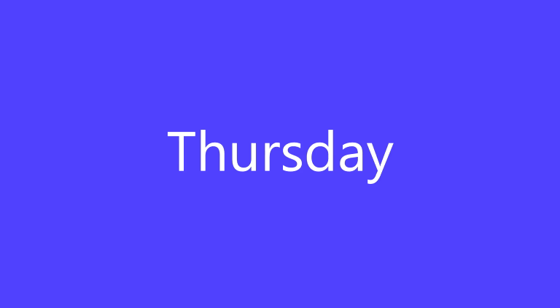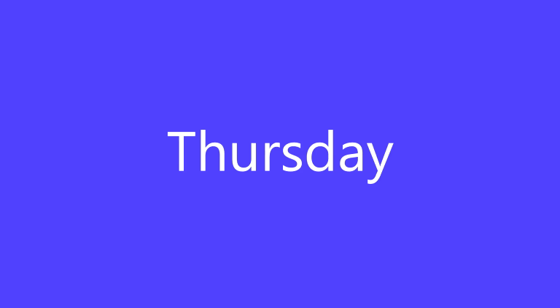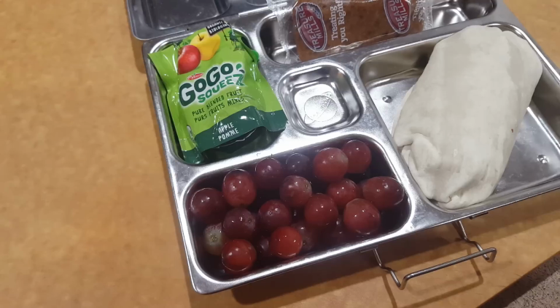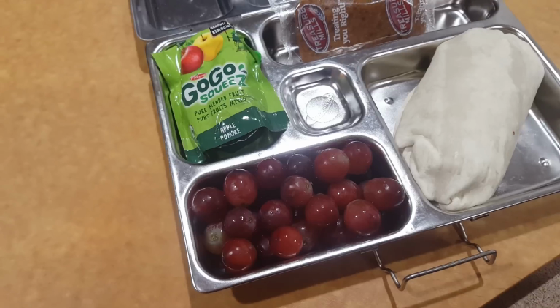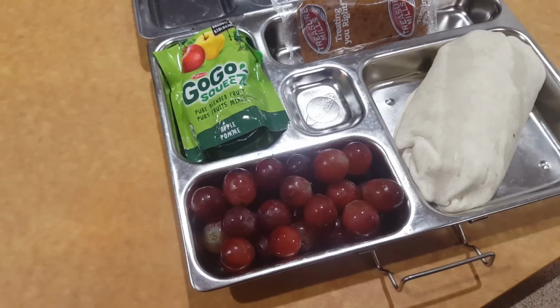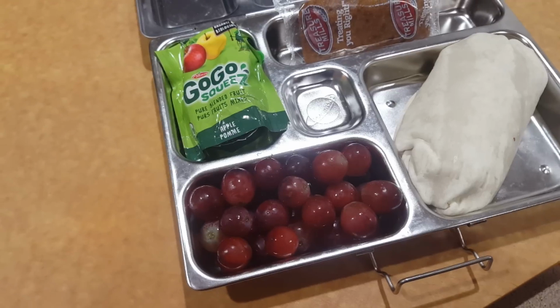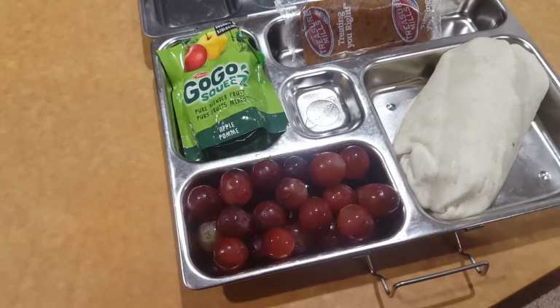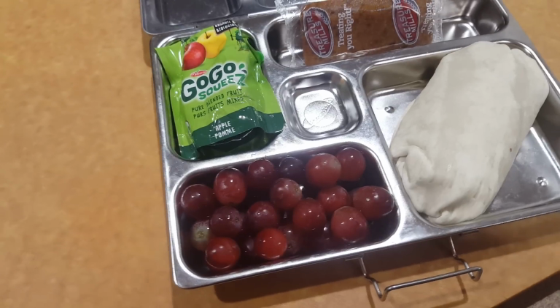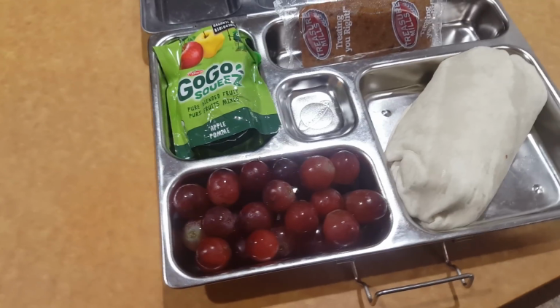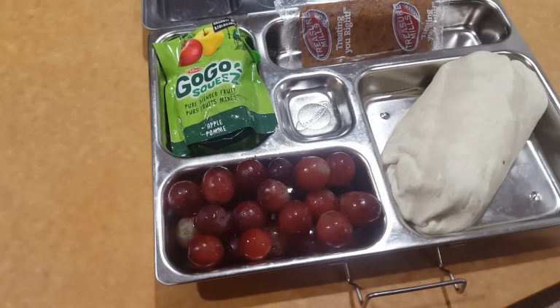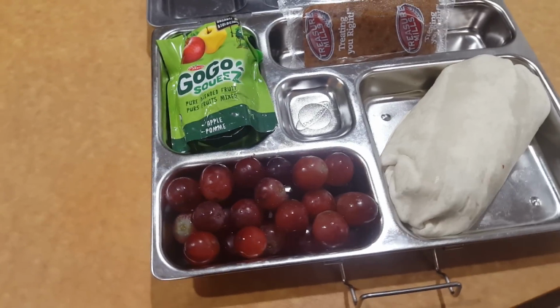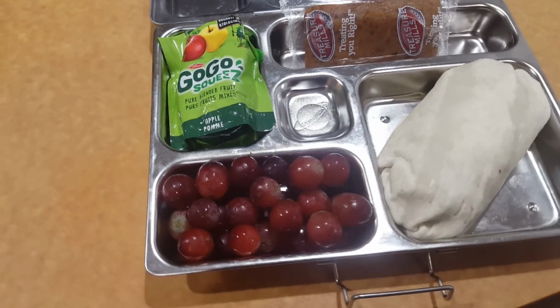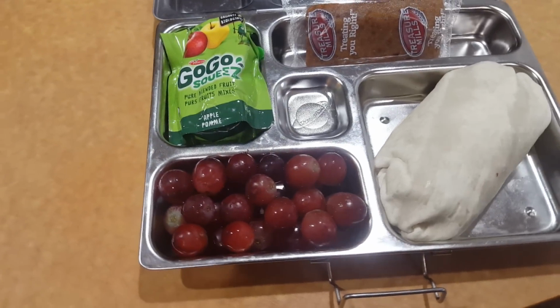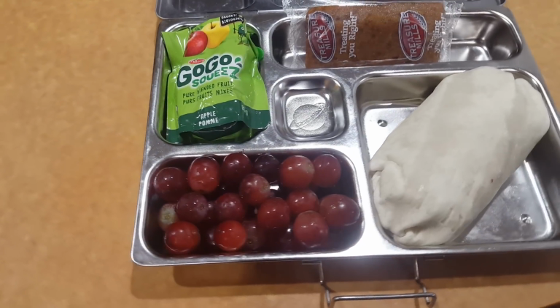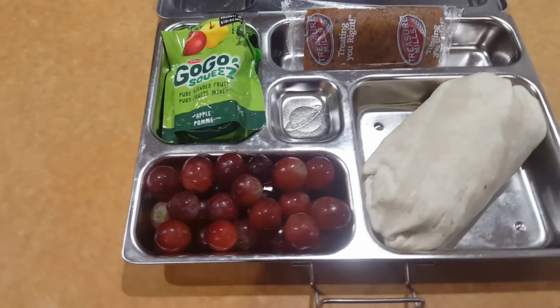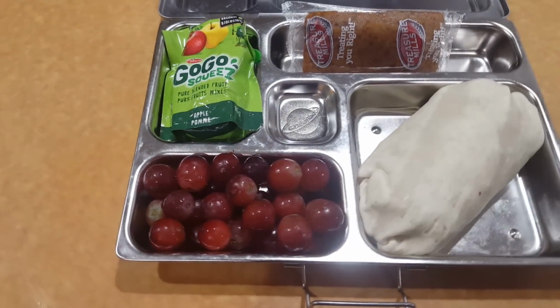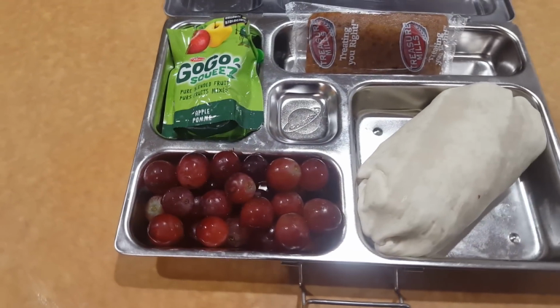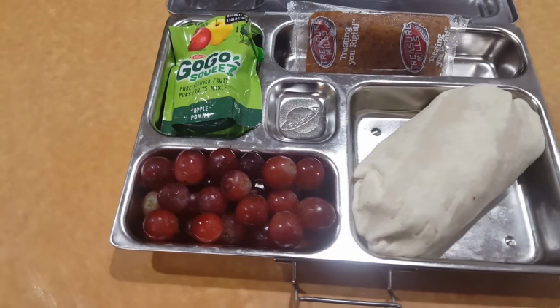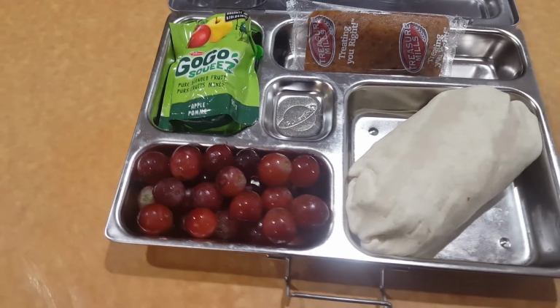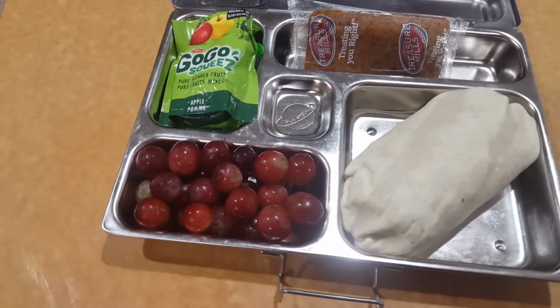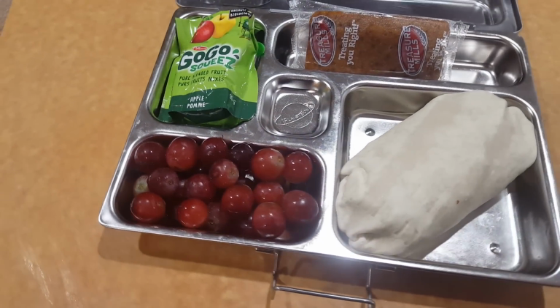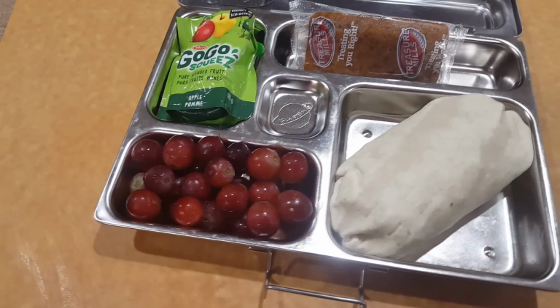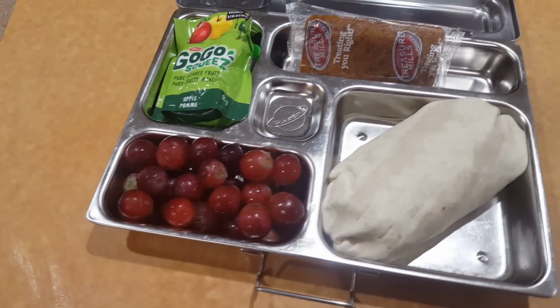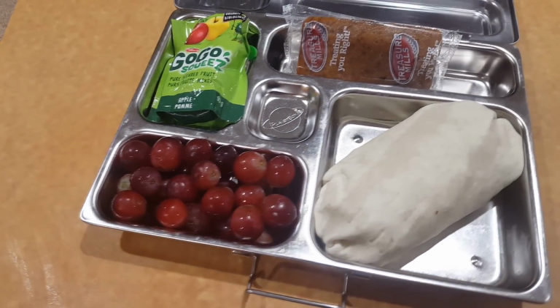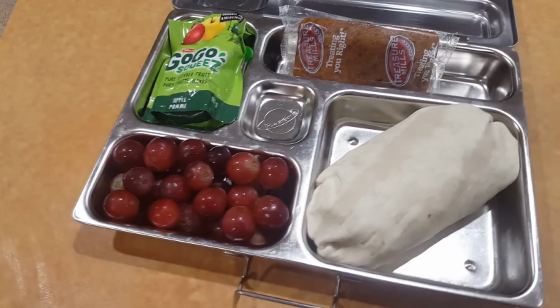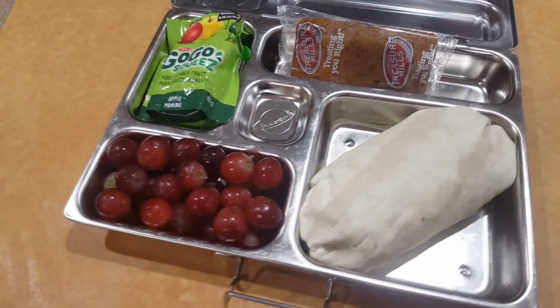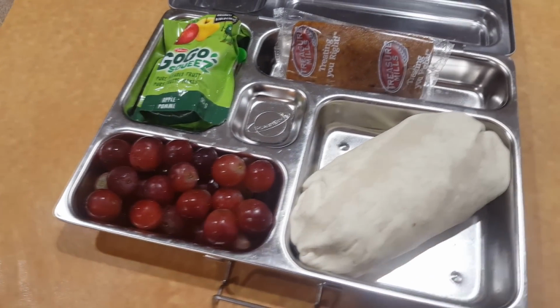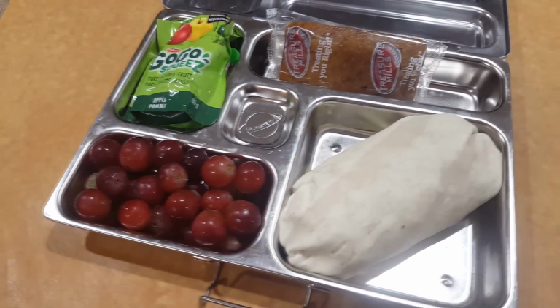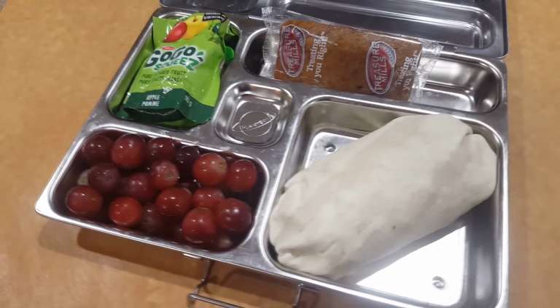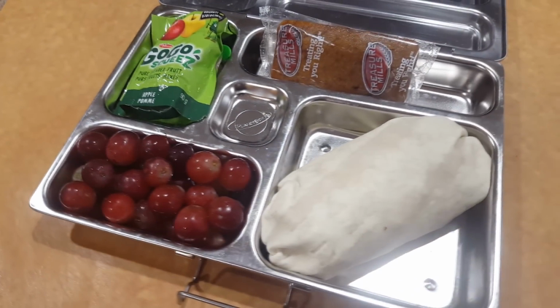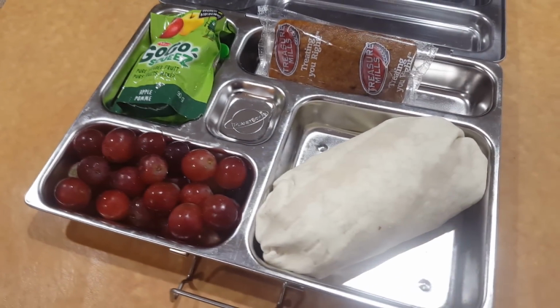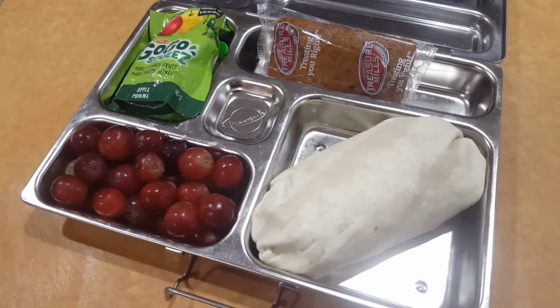And today she is having a turkey taco, some banana bread, grapes, and applesauce.